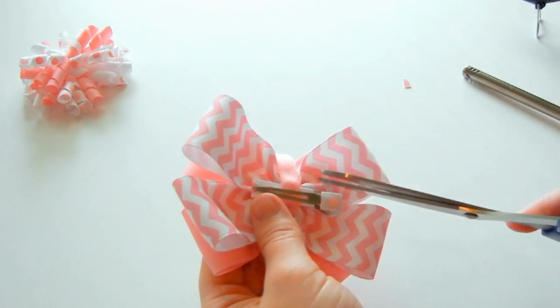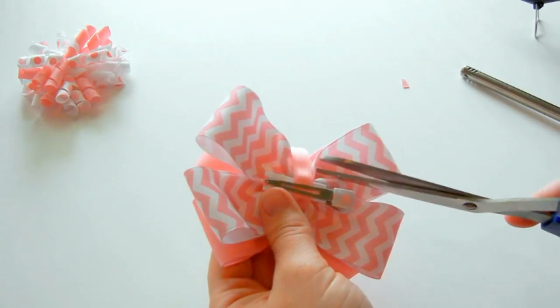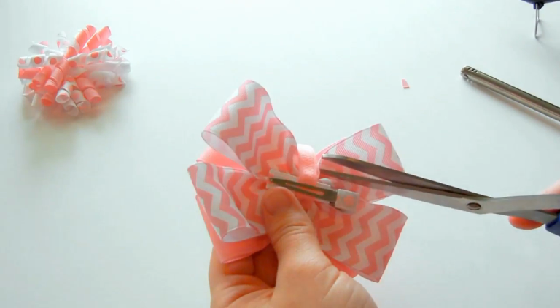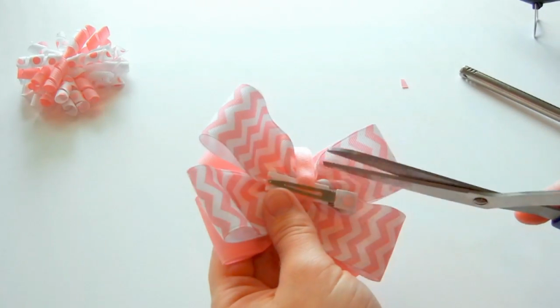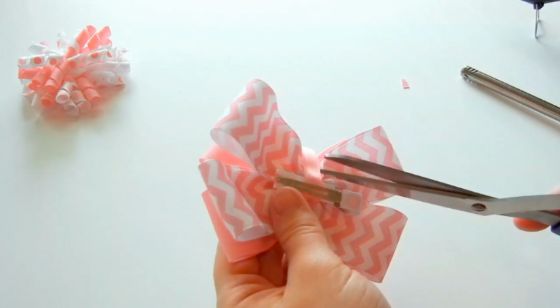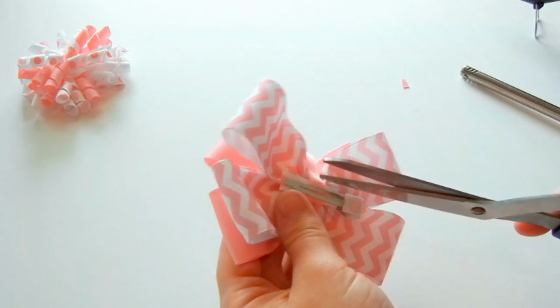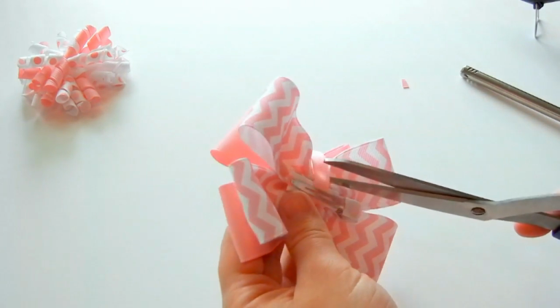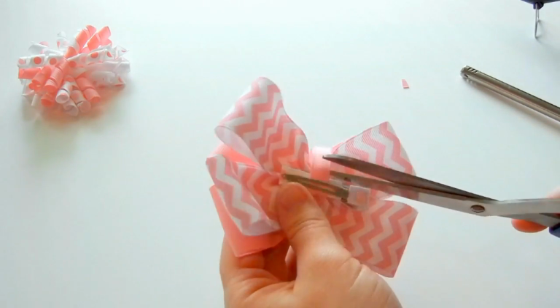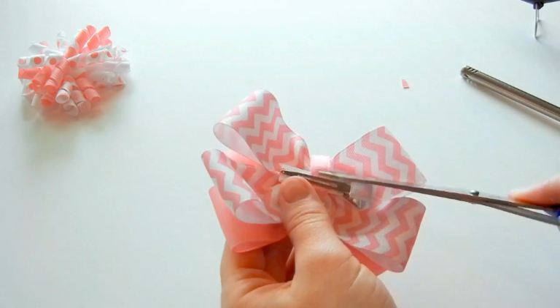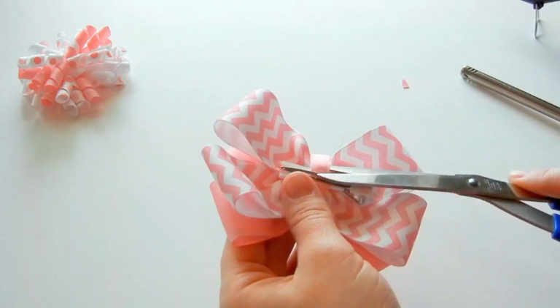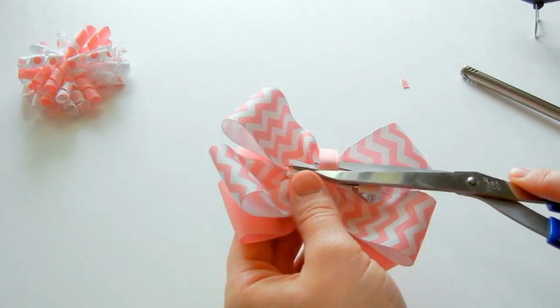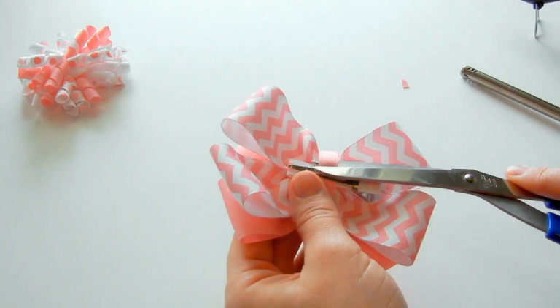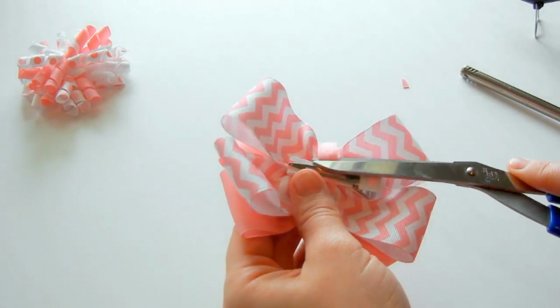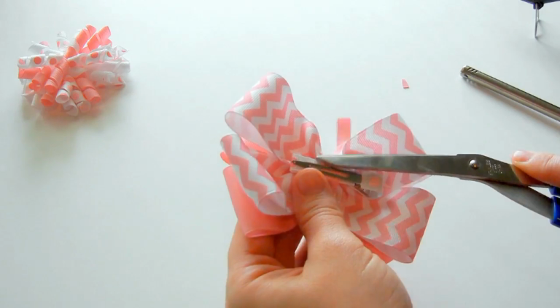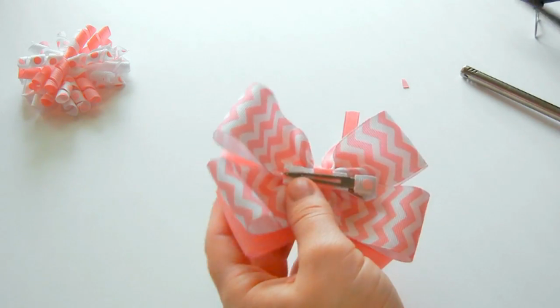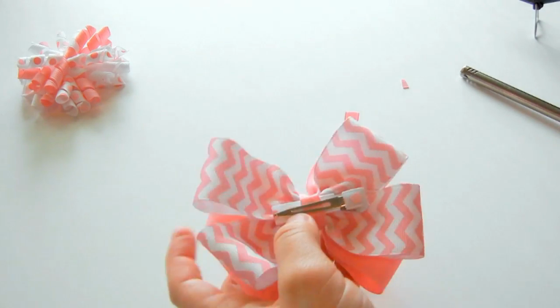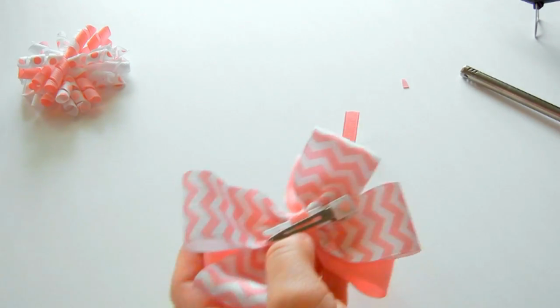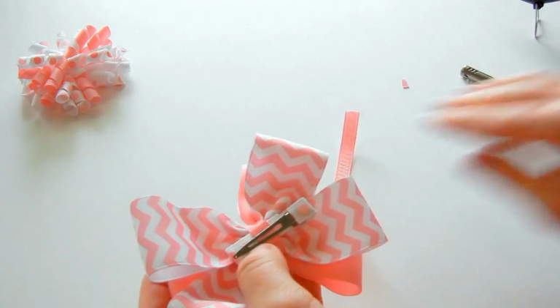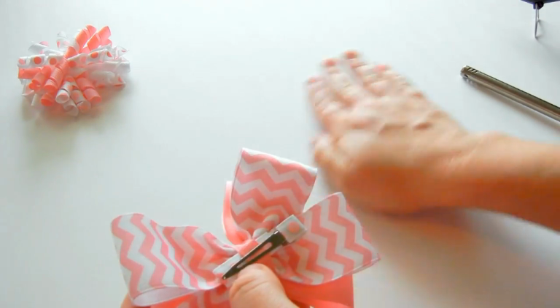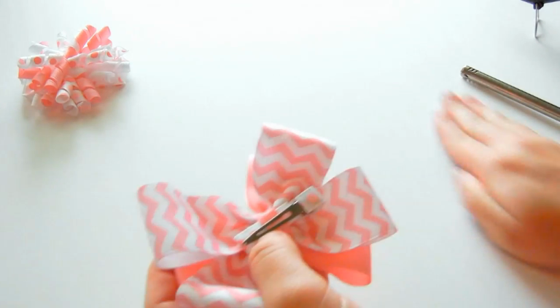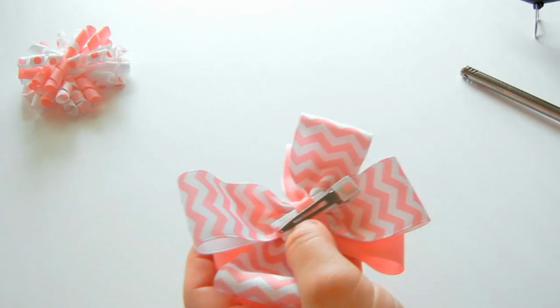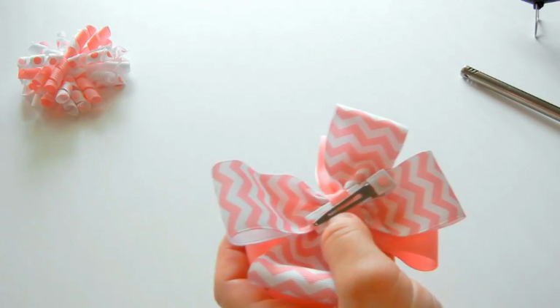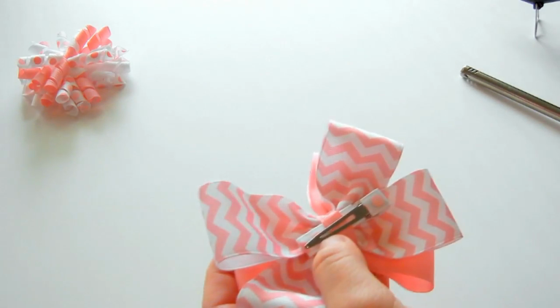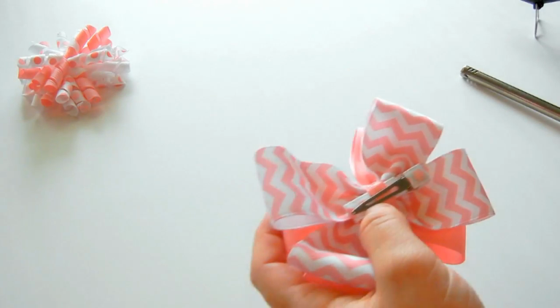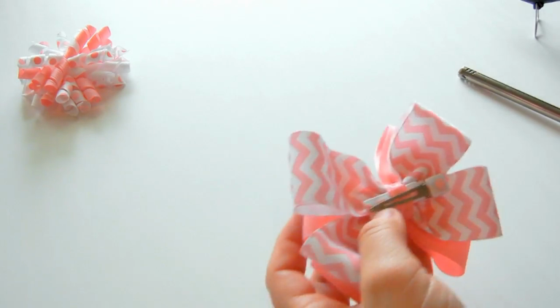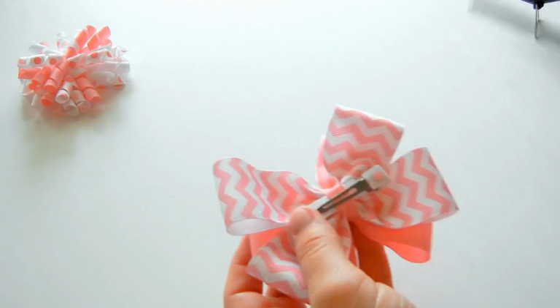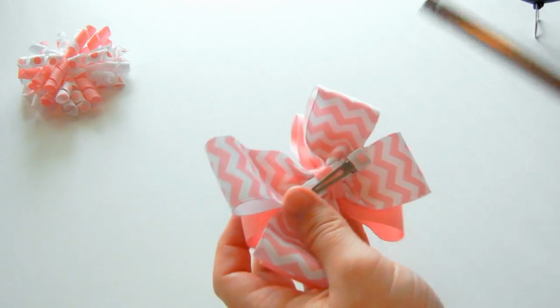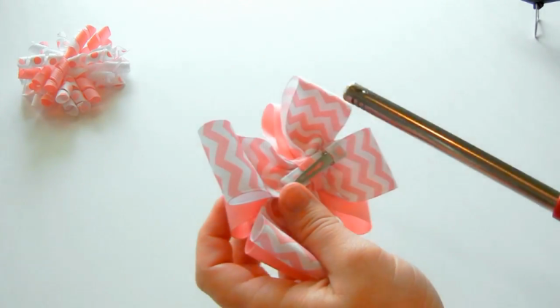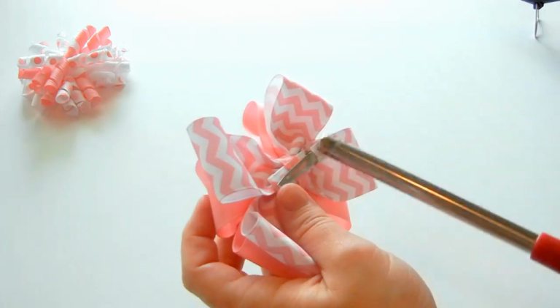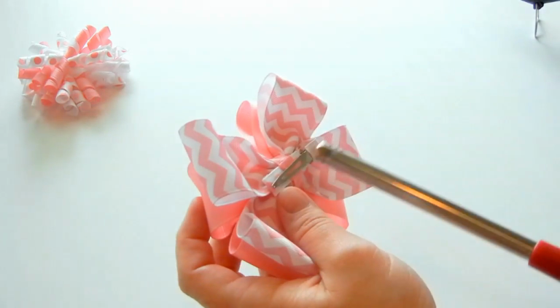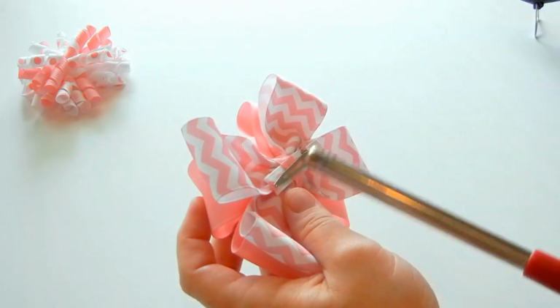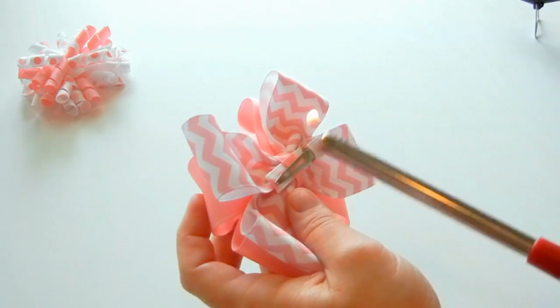So I'm just going to cut off the excess end and seal the ends.